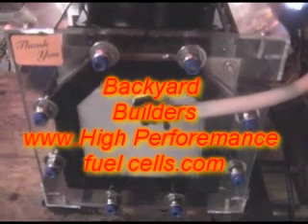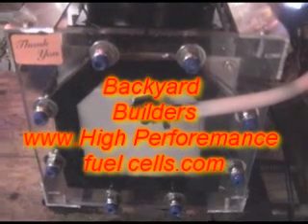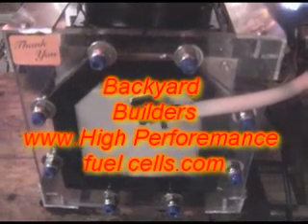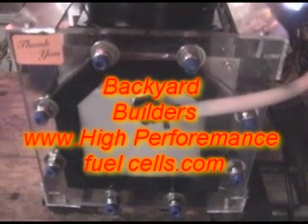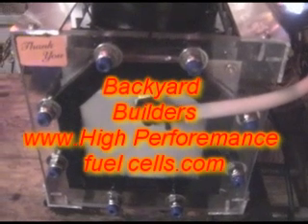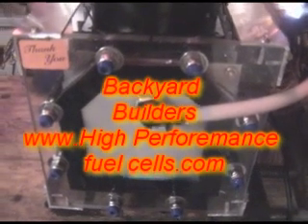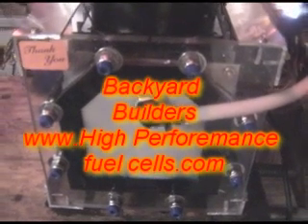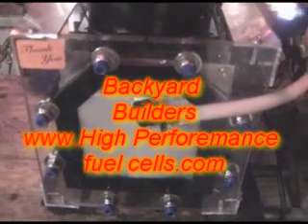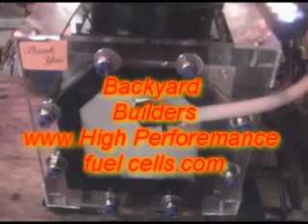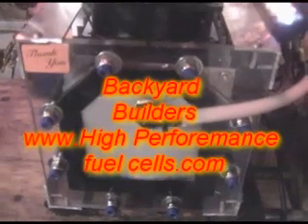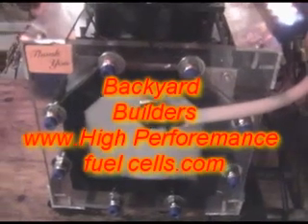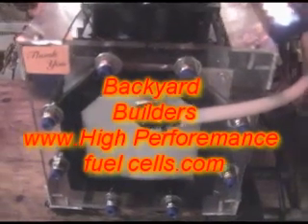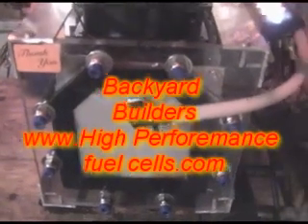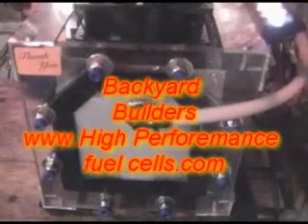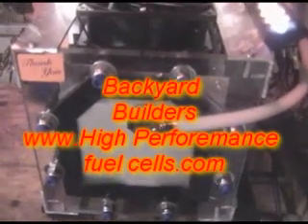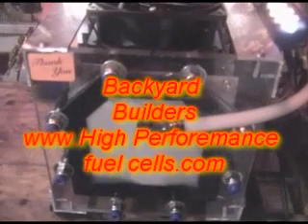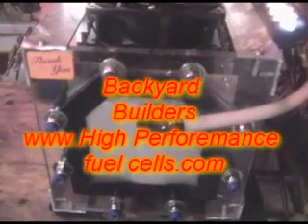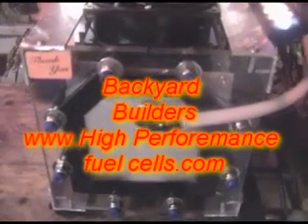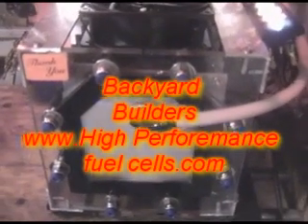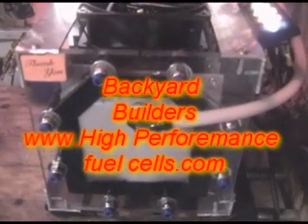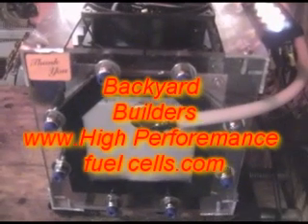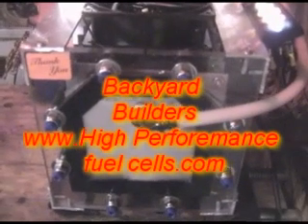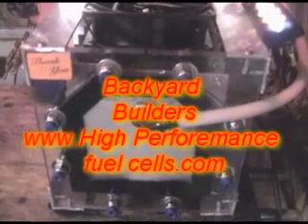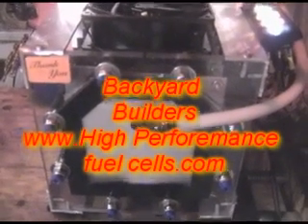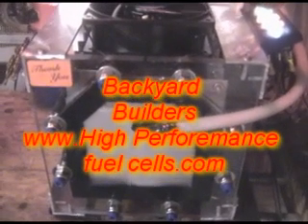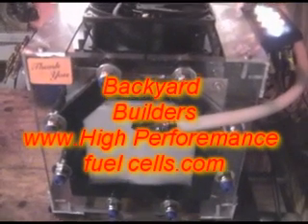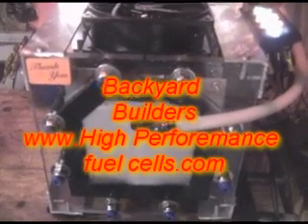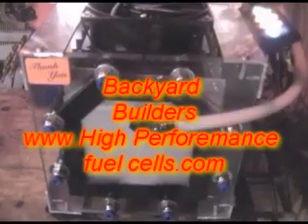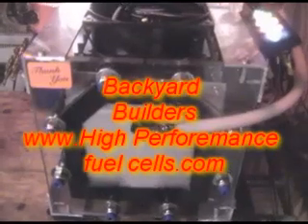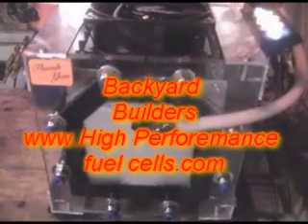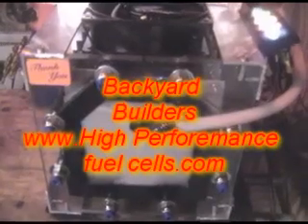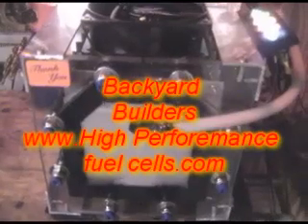Hi, this is Jim with Backyard Builders, and I'm the inventor of HighPerformanceFuelCells.com.